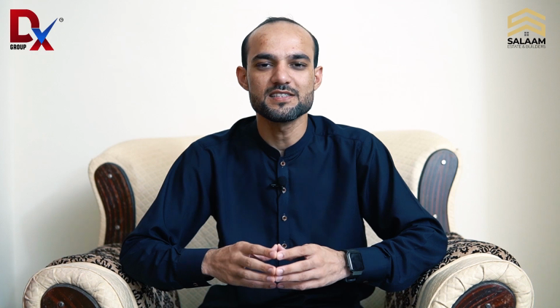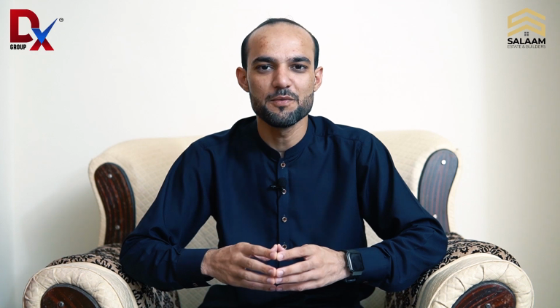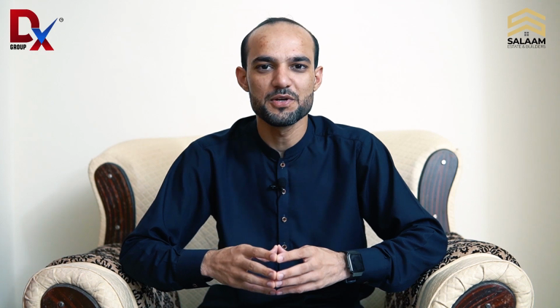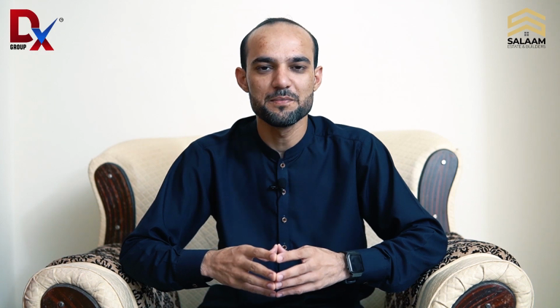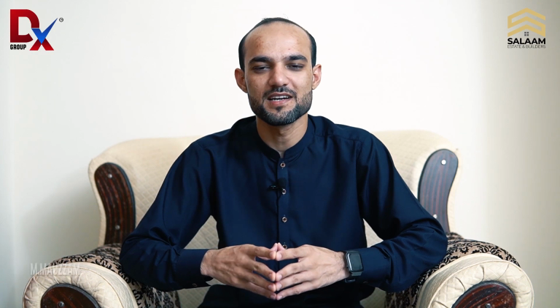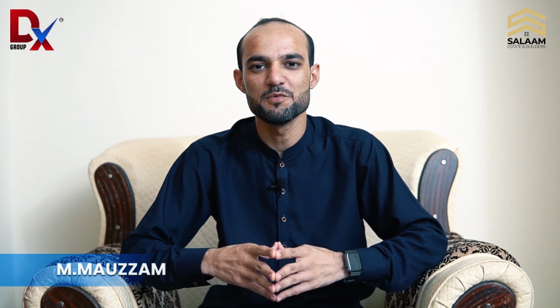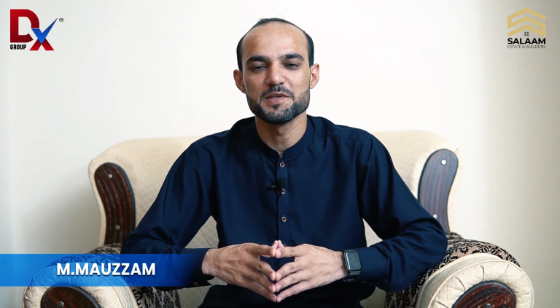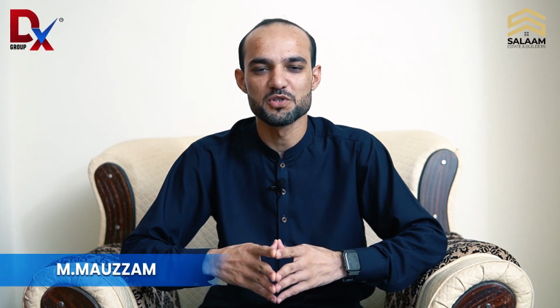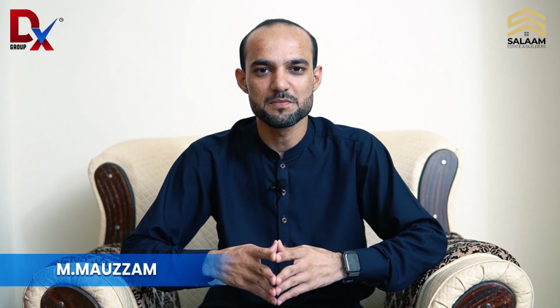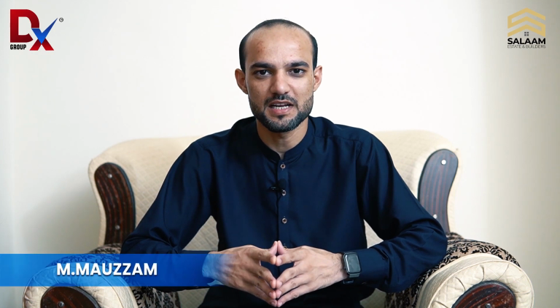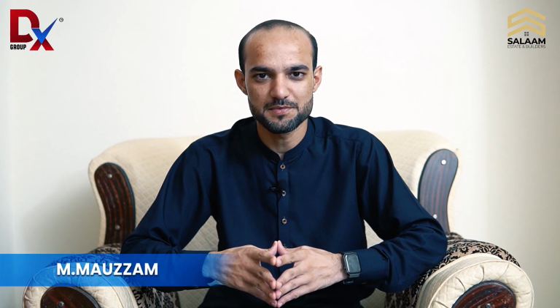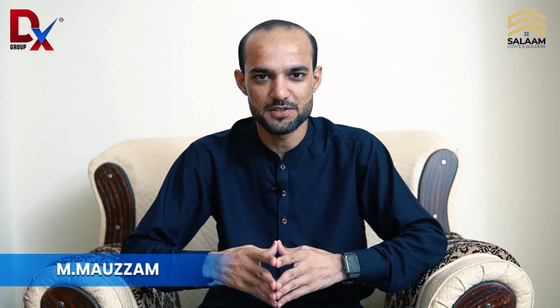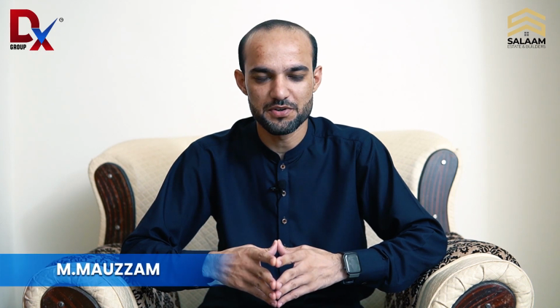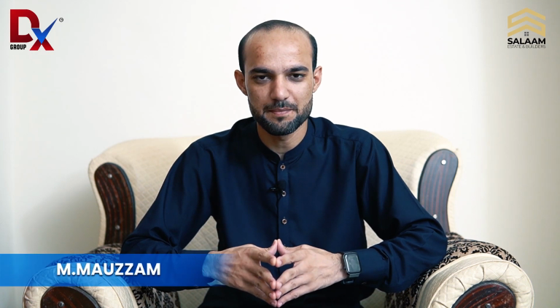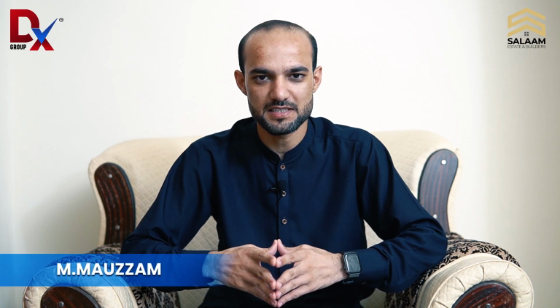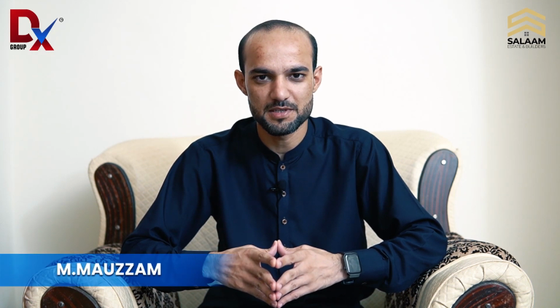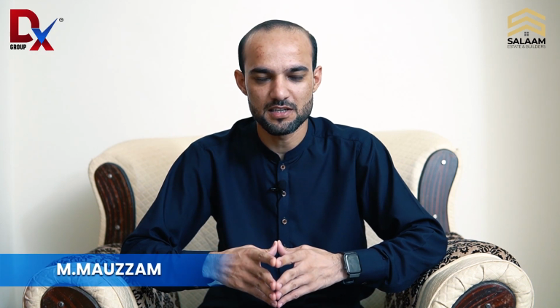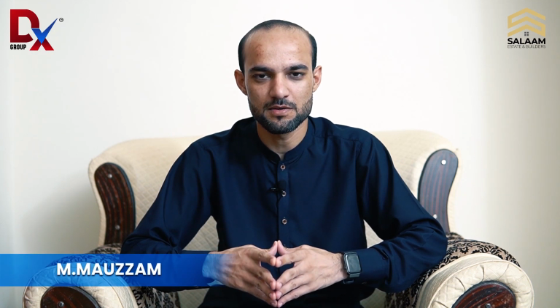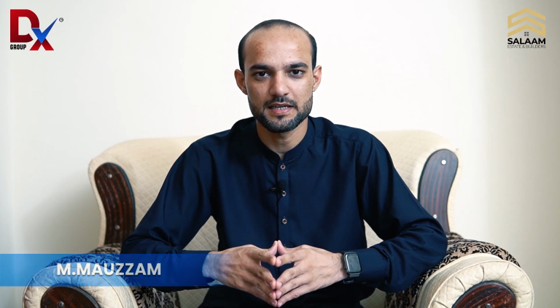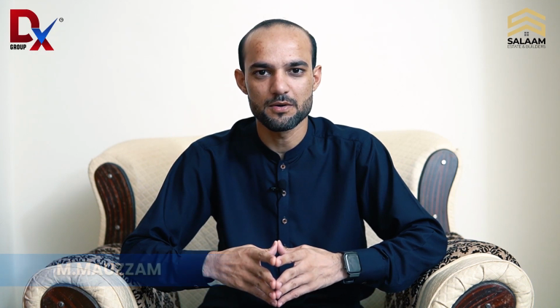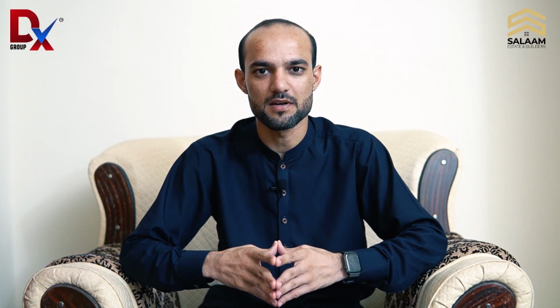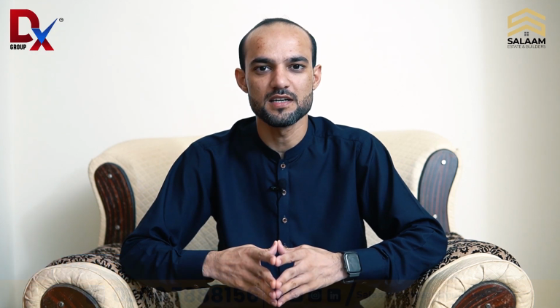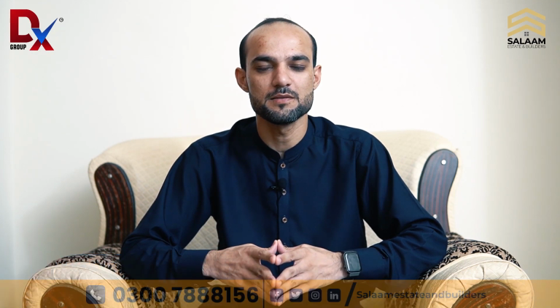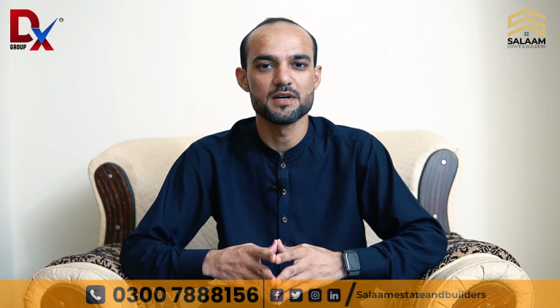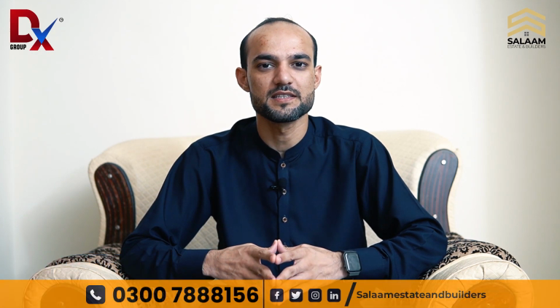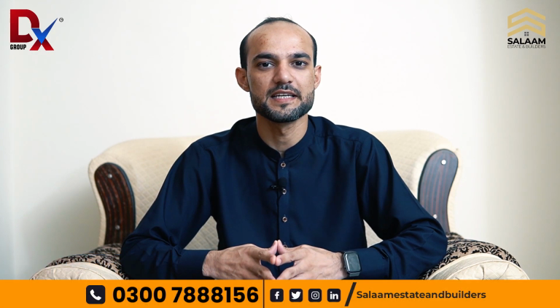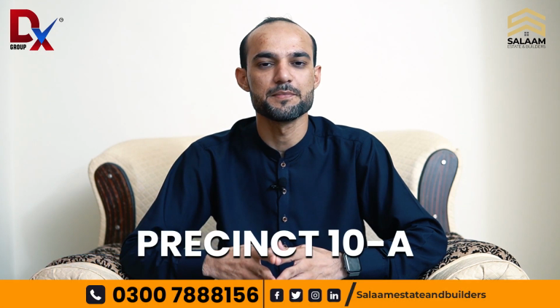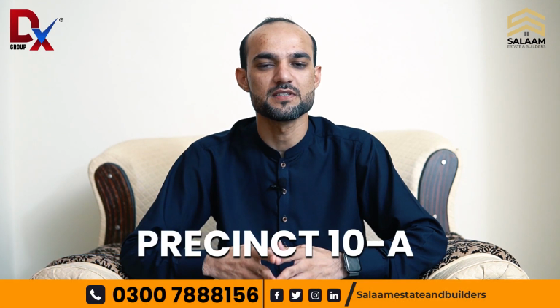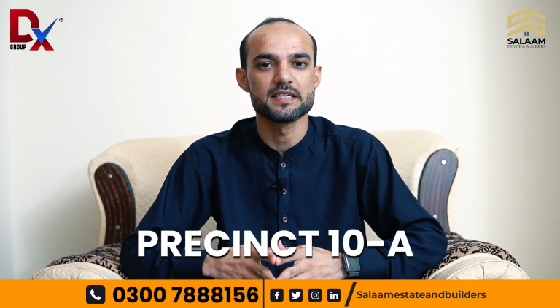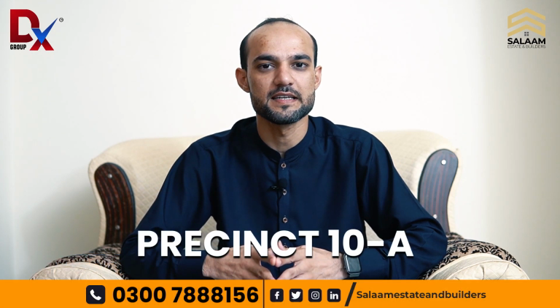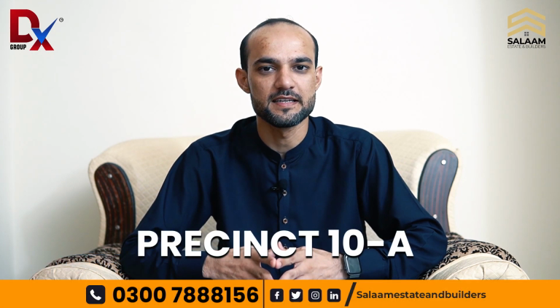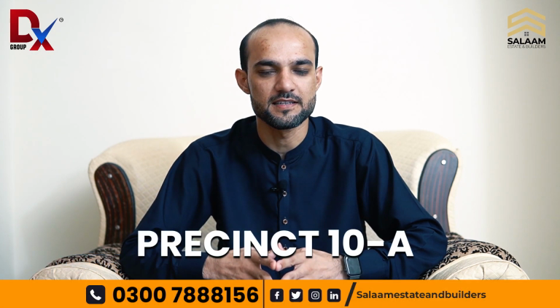Assalamualaikum, my name is Humad Mazam — Salam Street or Dreamnext. Today we will talk about Prisoner 10A.